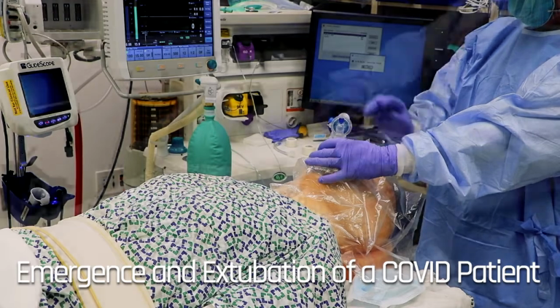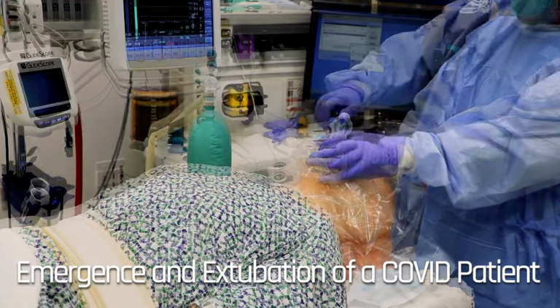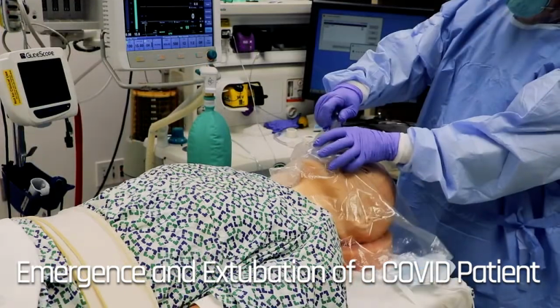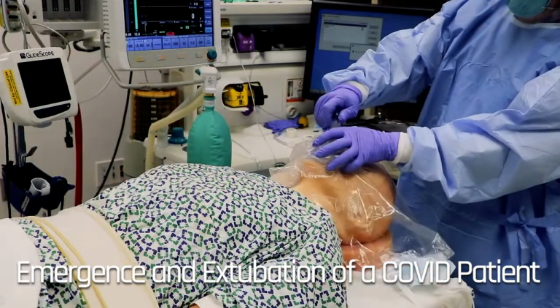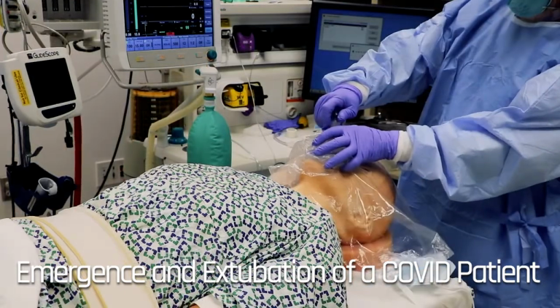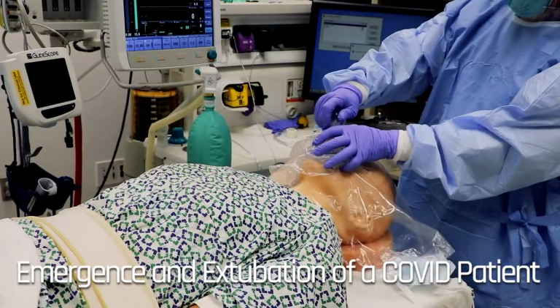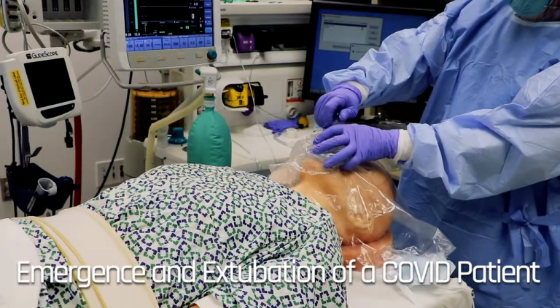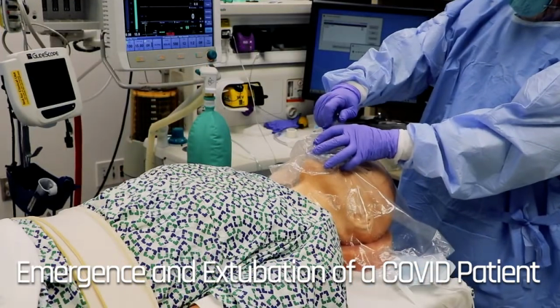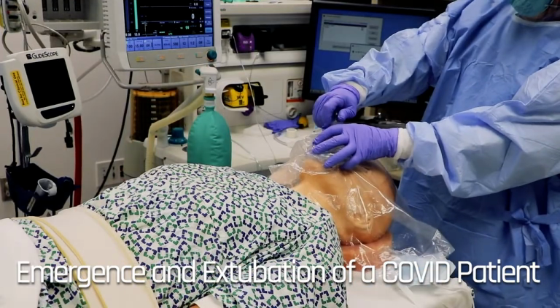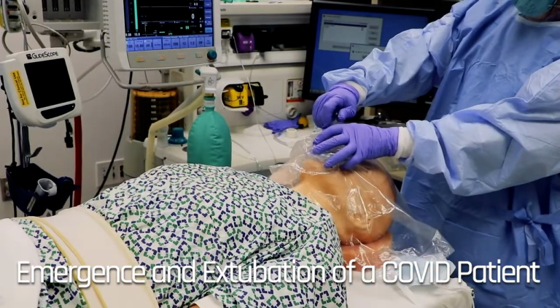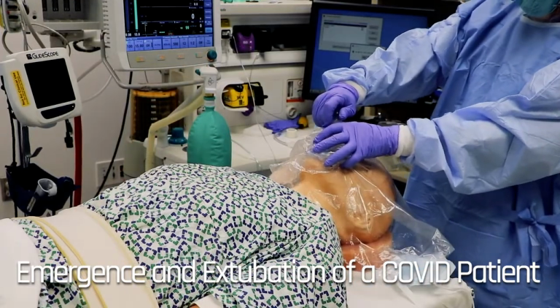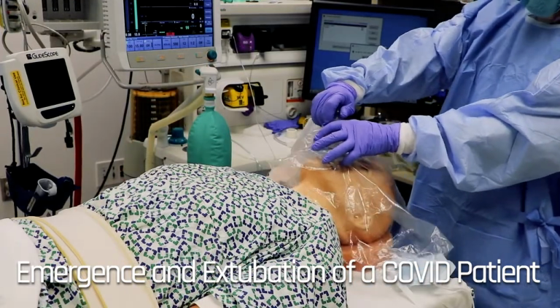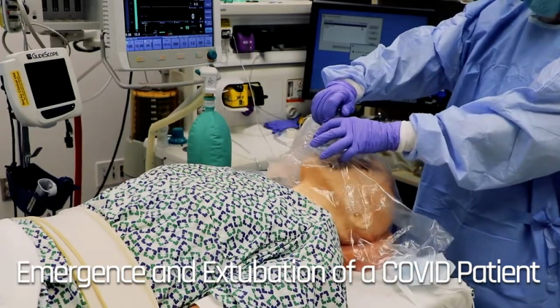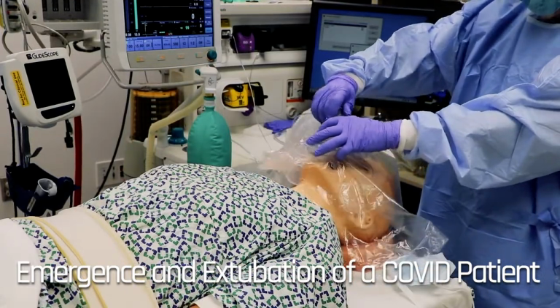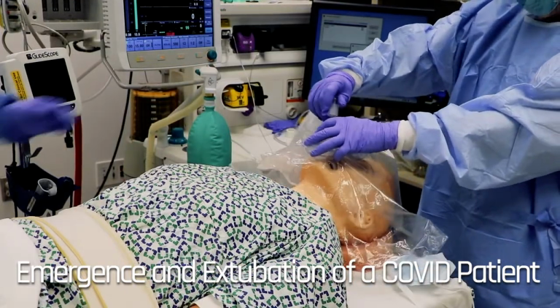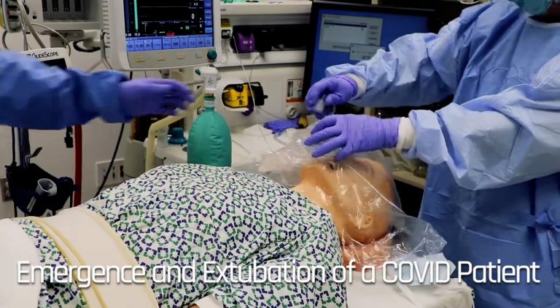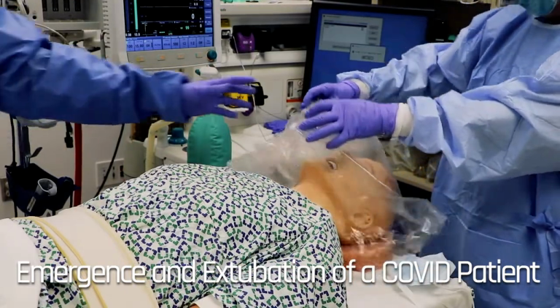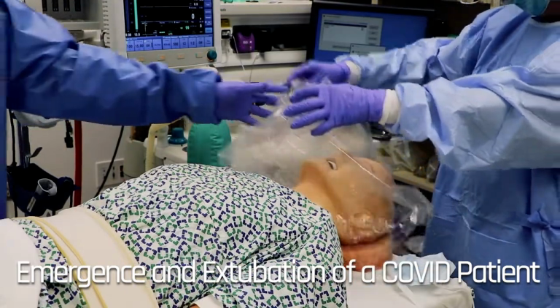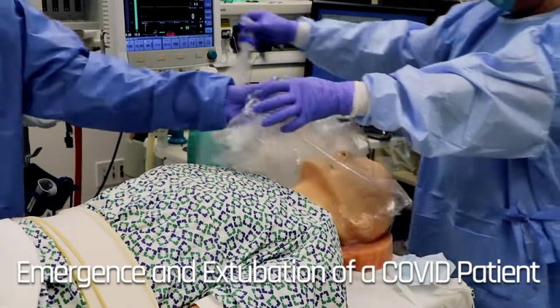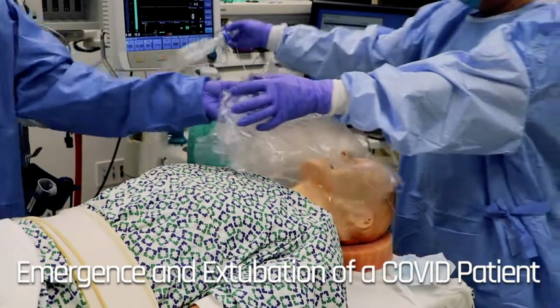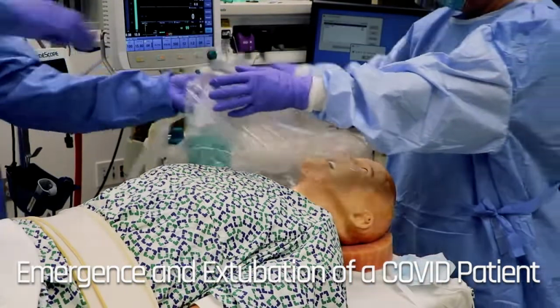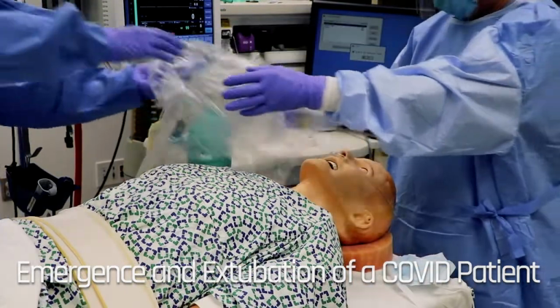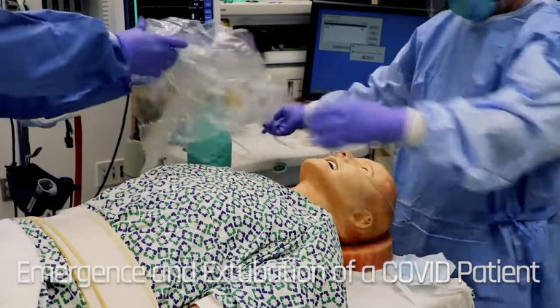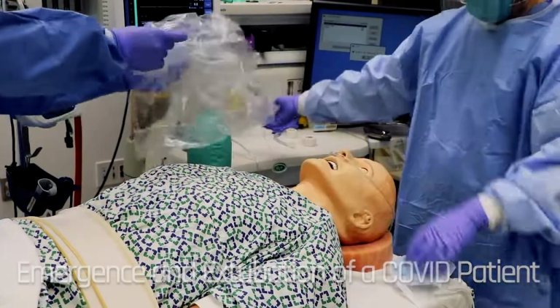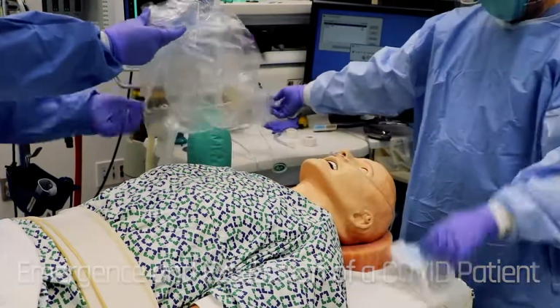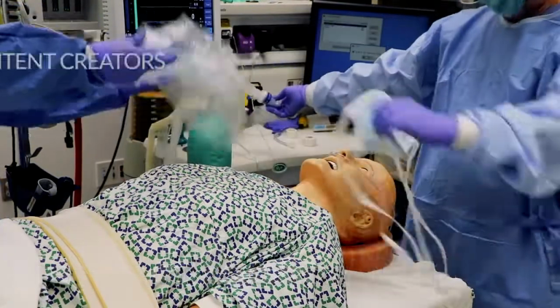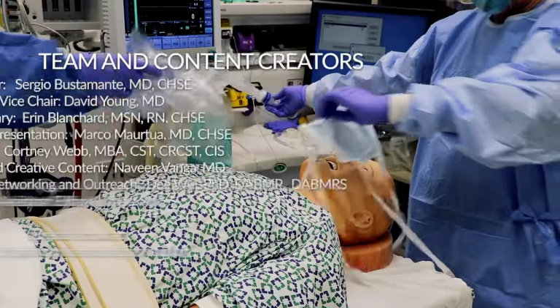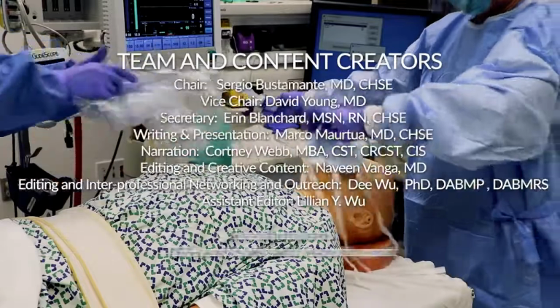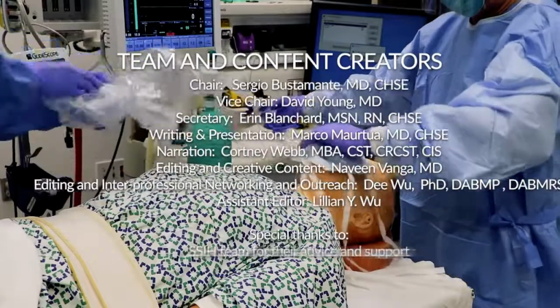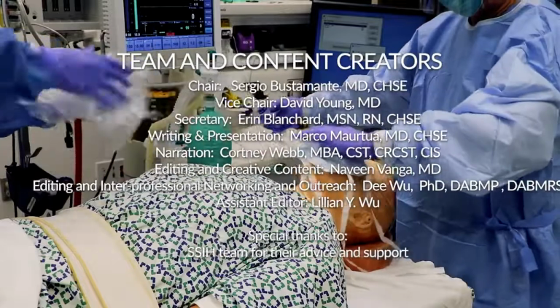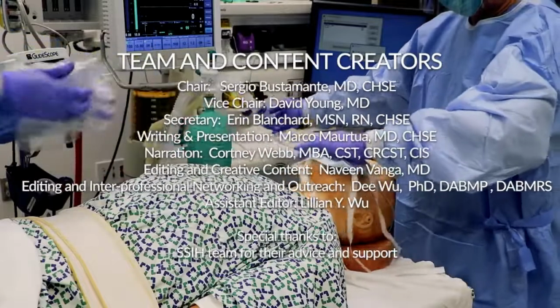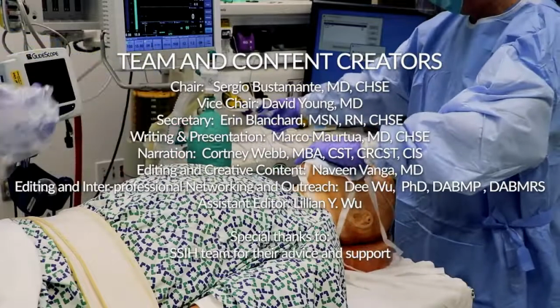When the patient is ready, the regular surgical mask should then be applied again.